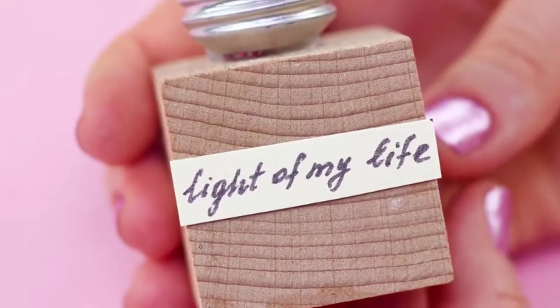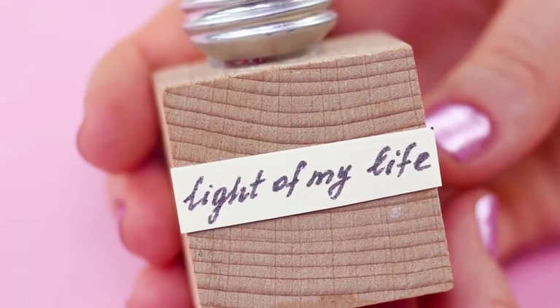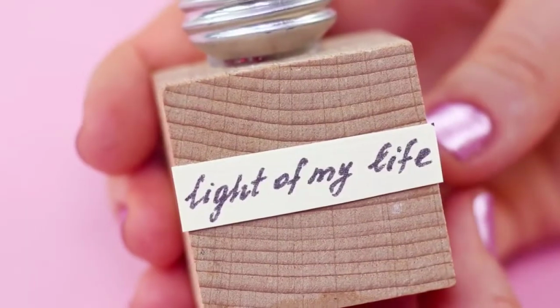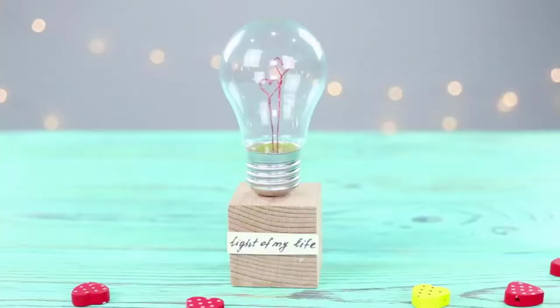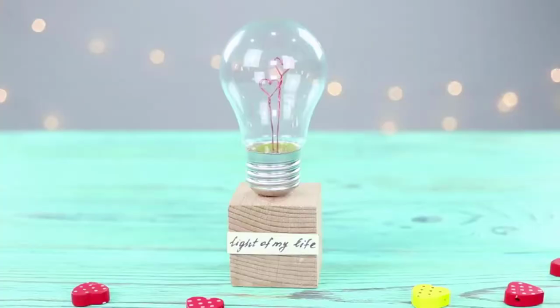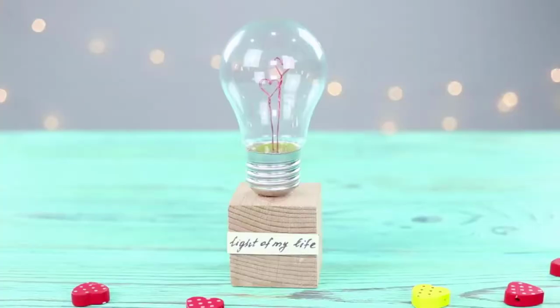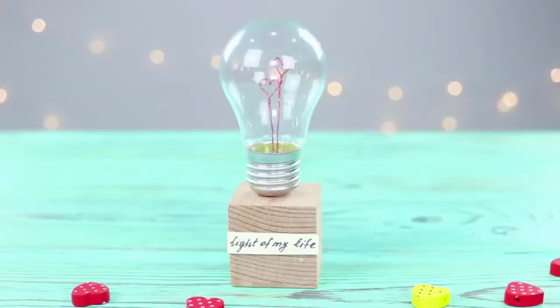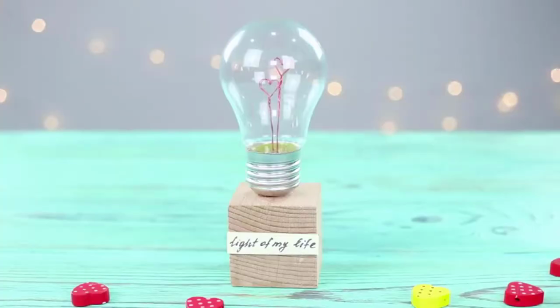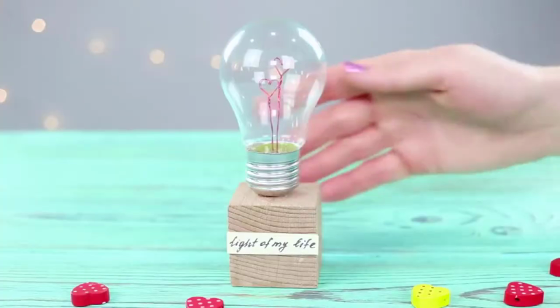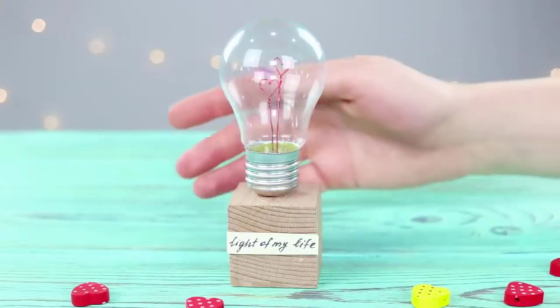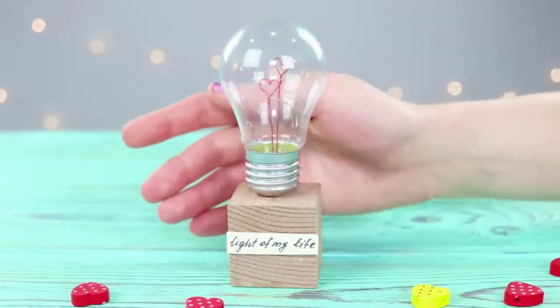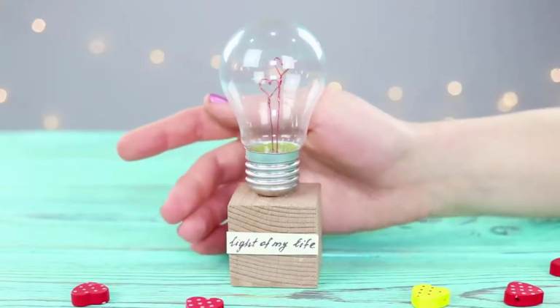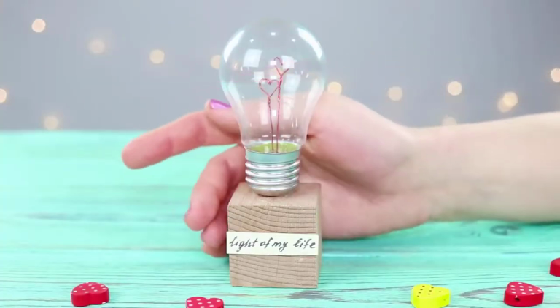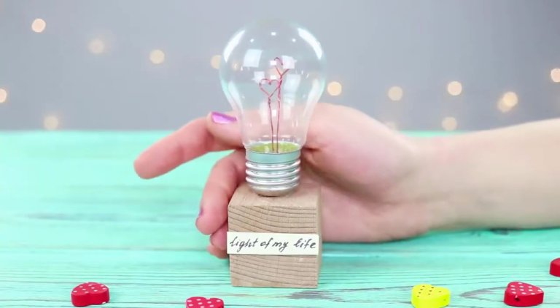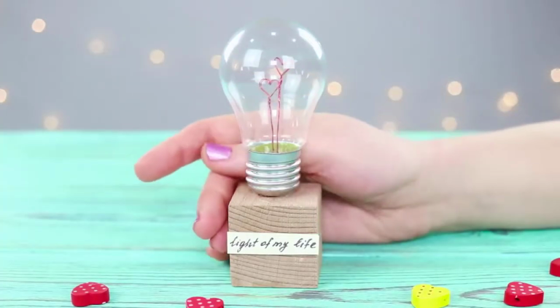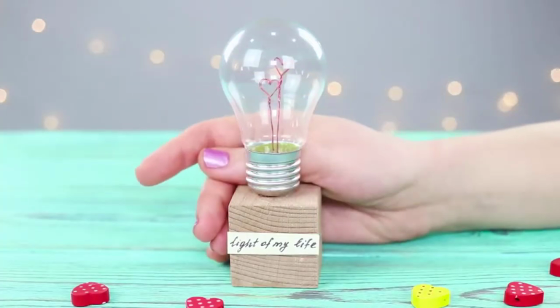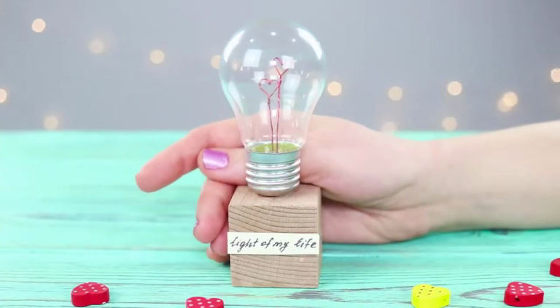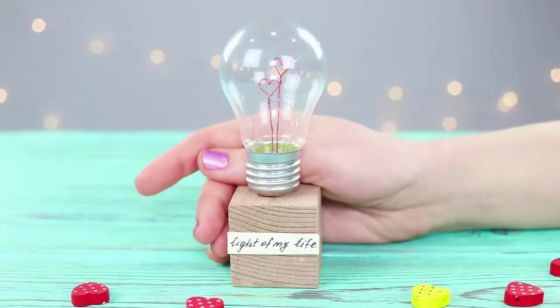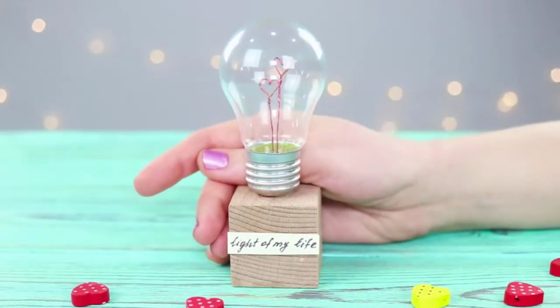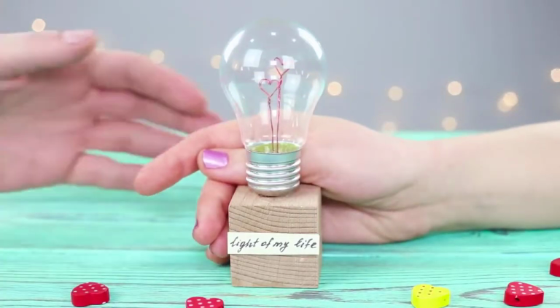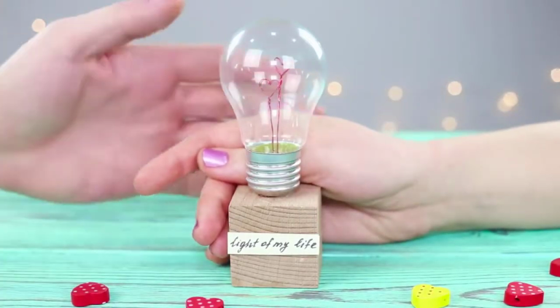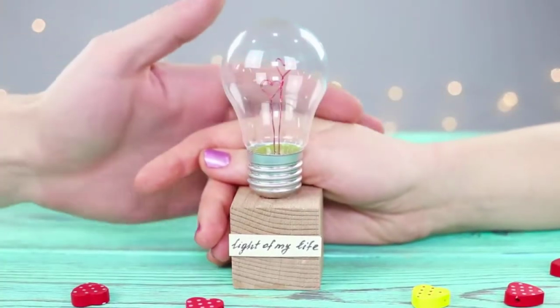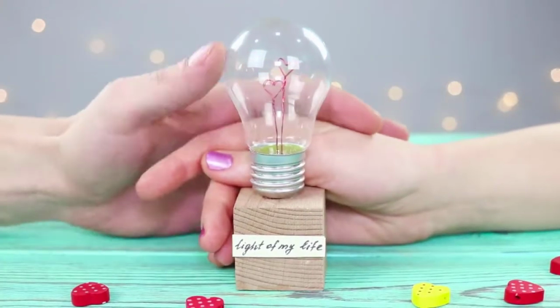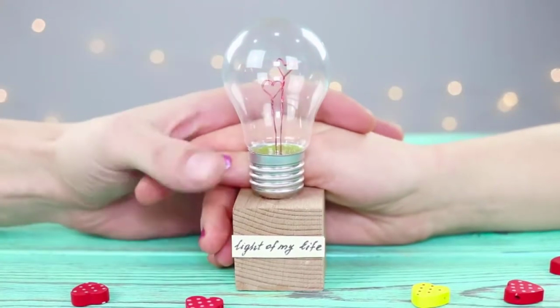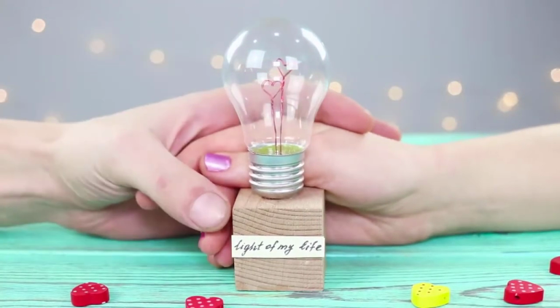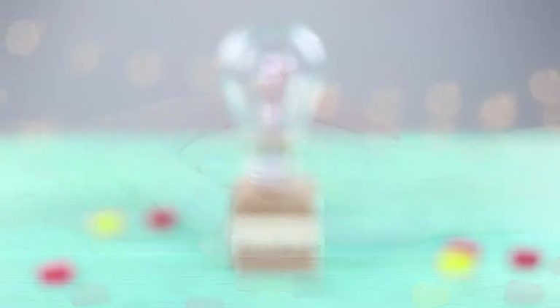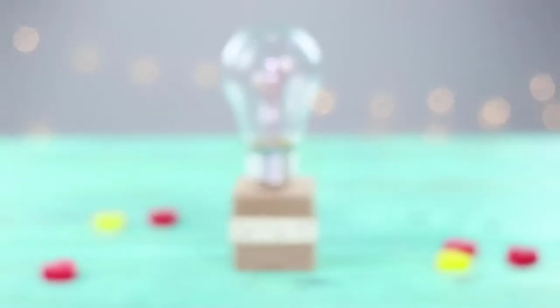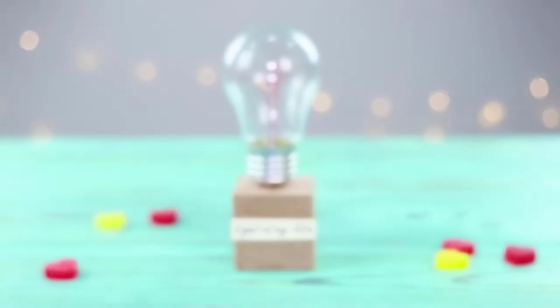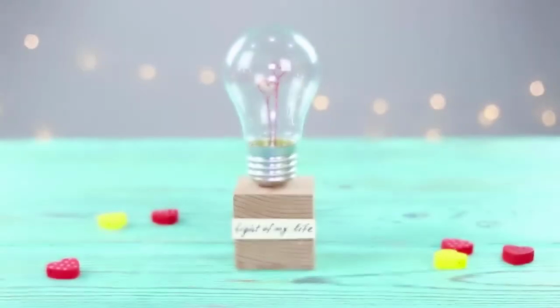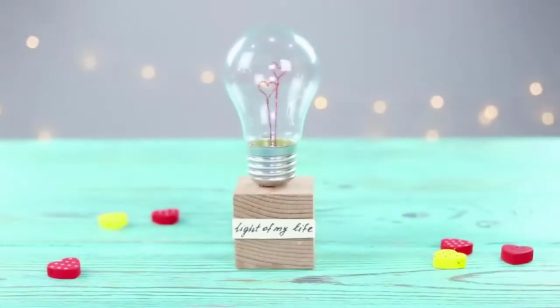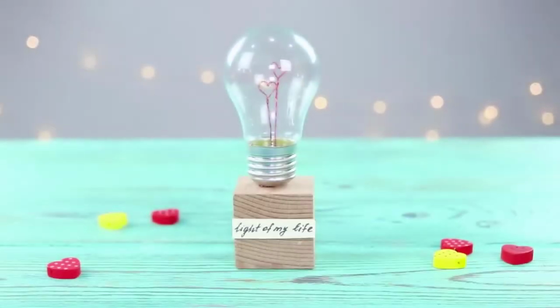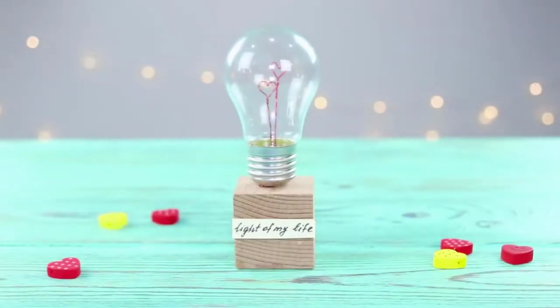A lovely romantic souvenir will warm the hearts of lovers with its light. It looks very unique!